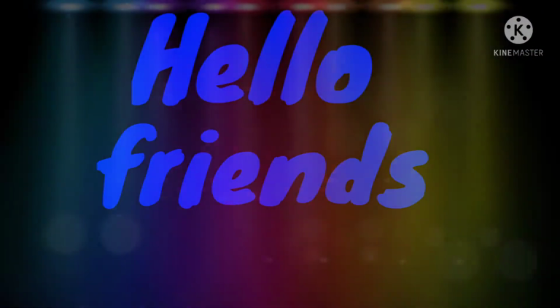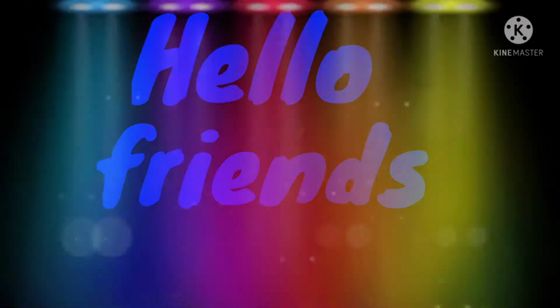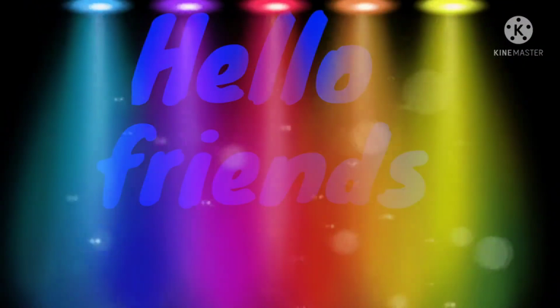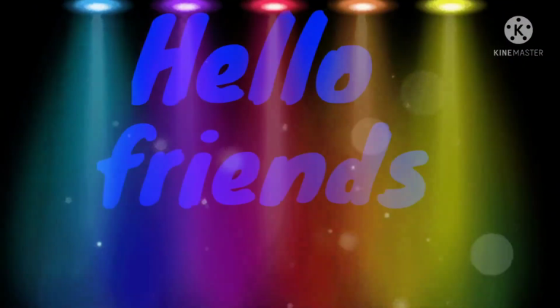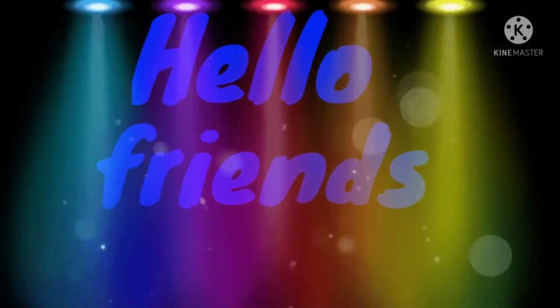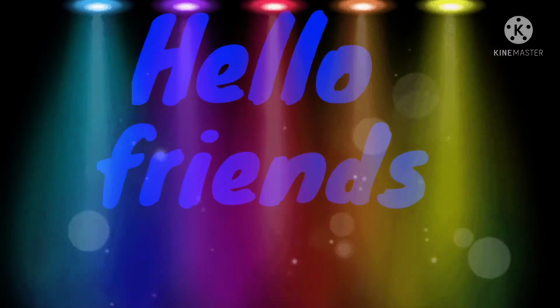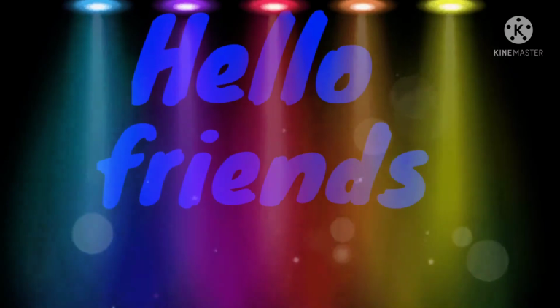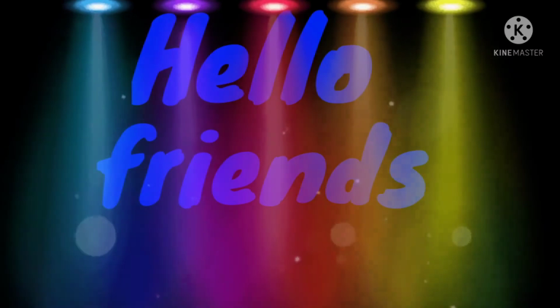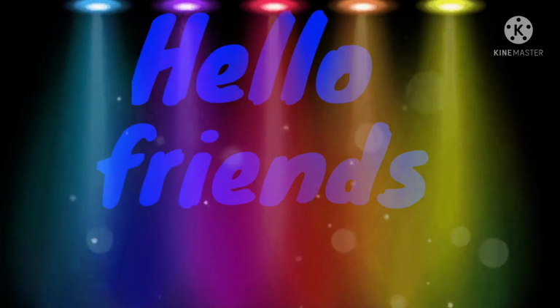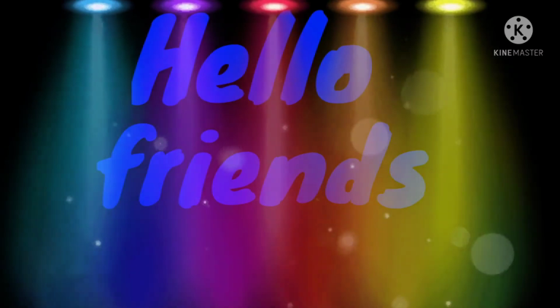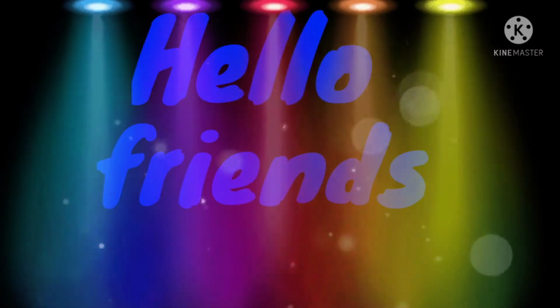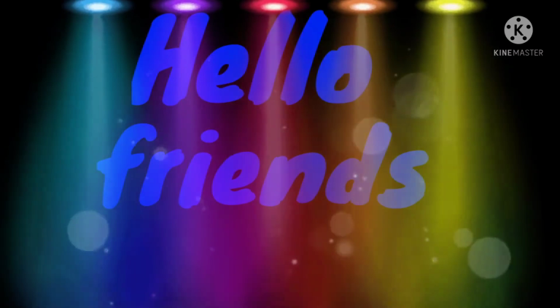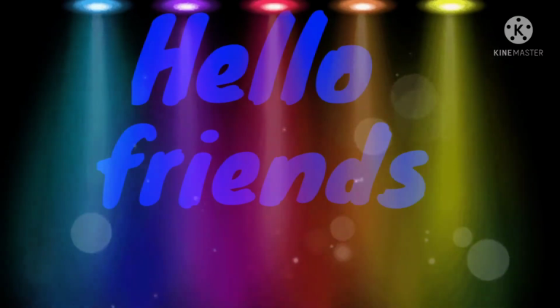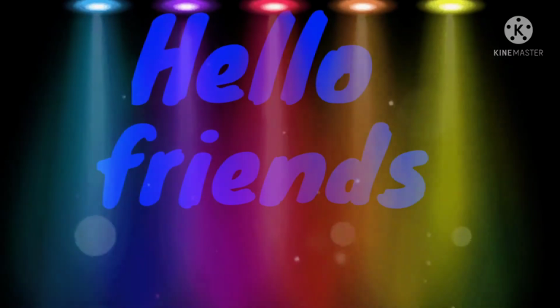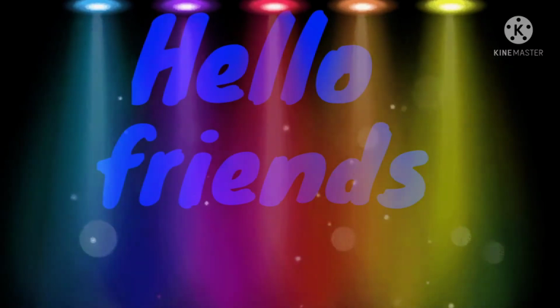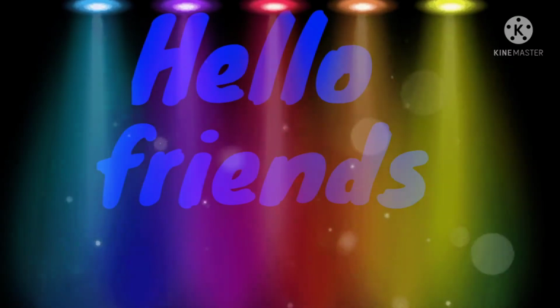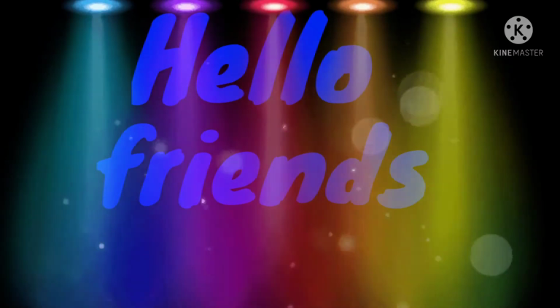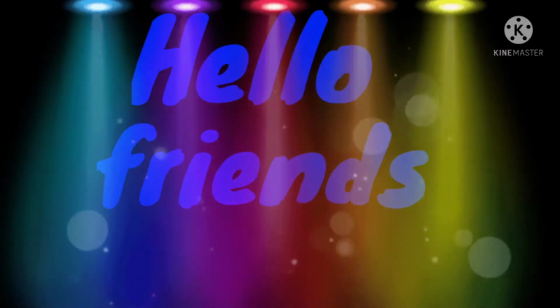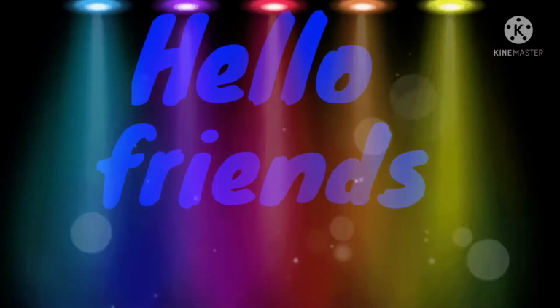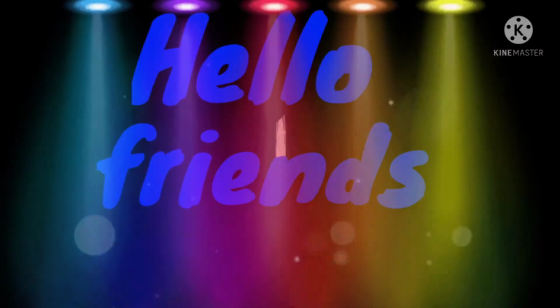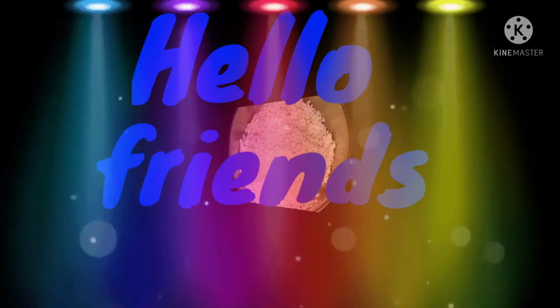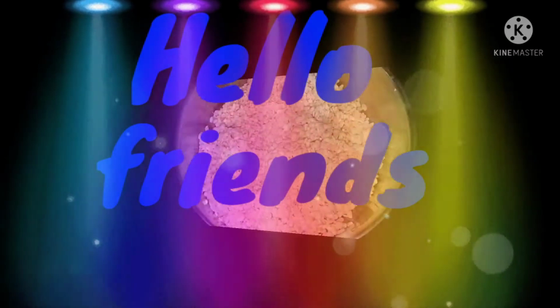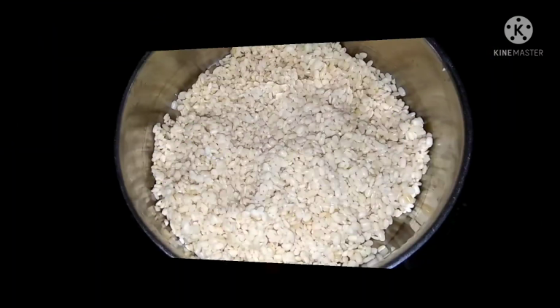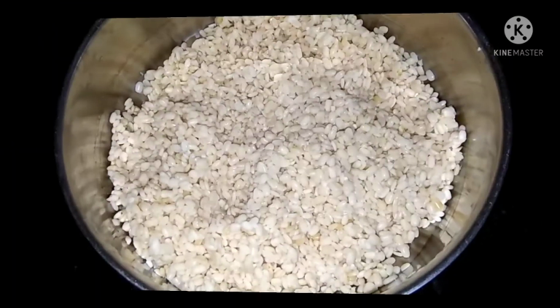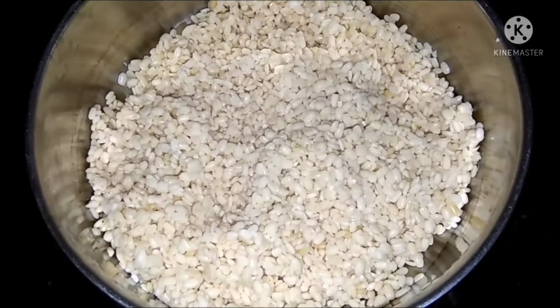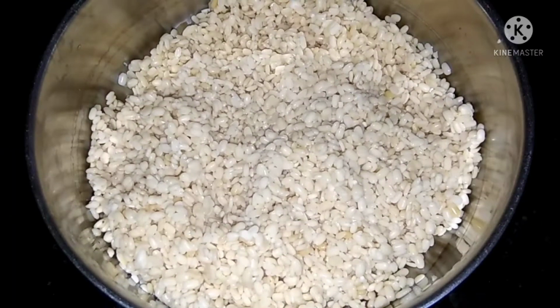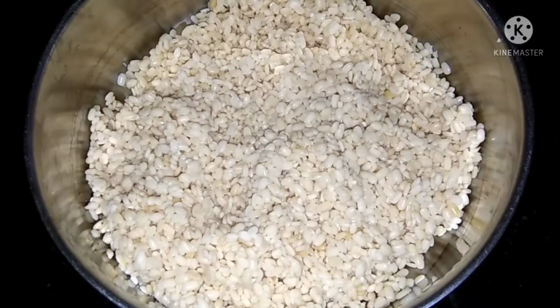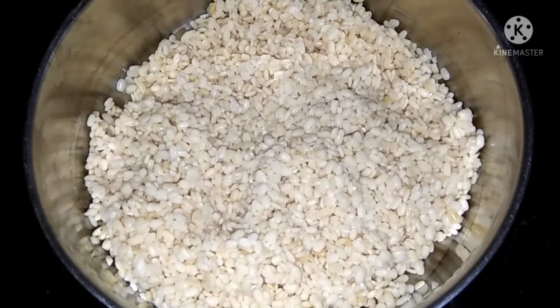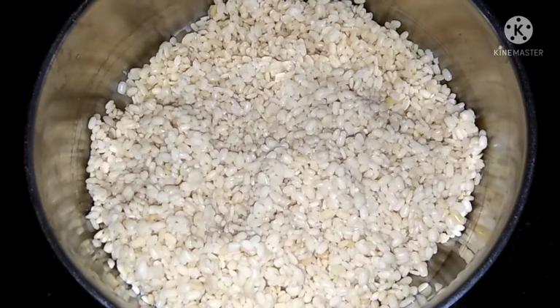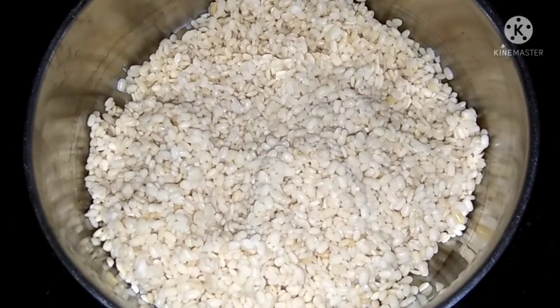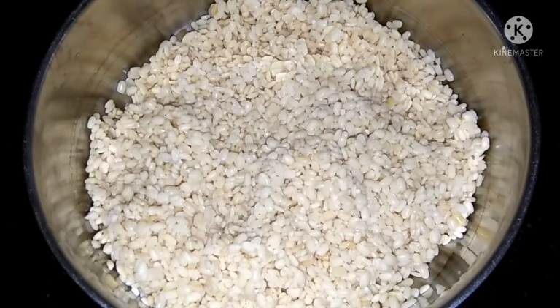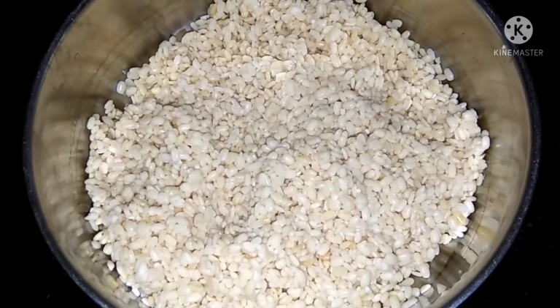Hello friends! How are you all? You are very good. What are you going to make? Dahi bade. We are going to make Dahi bade.